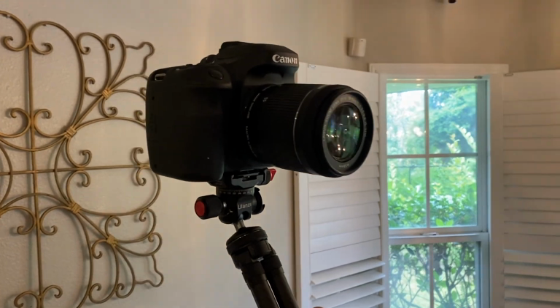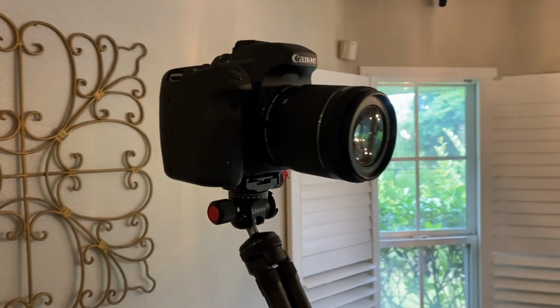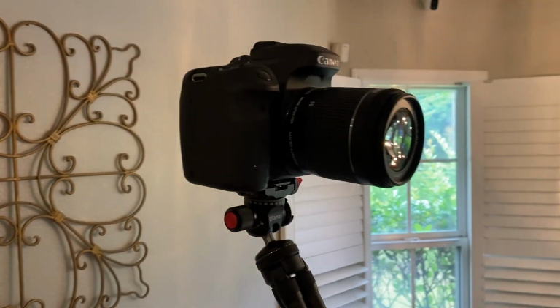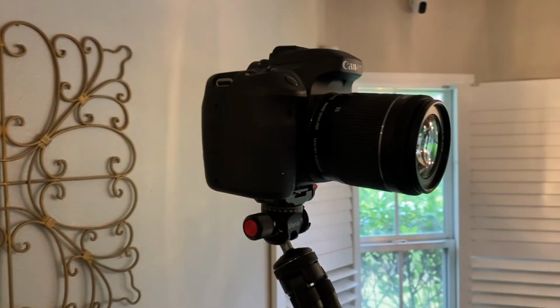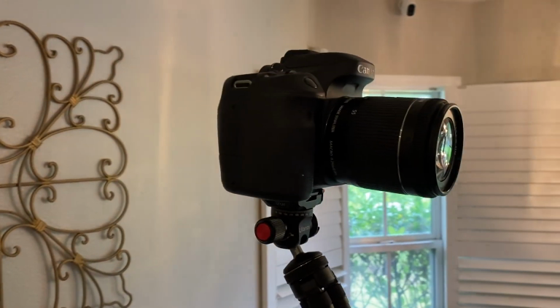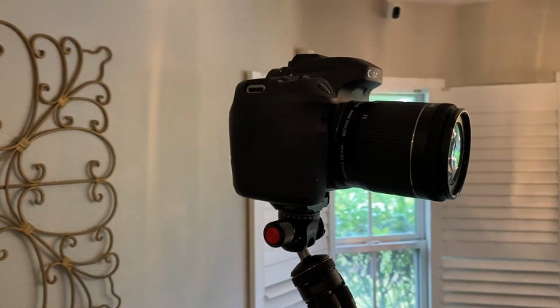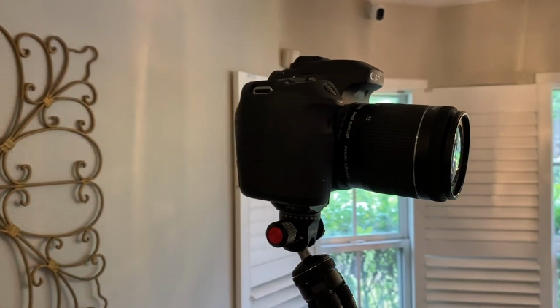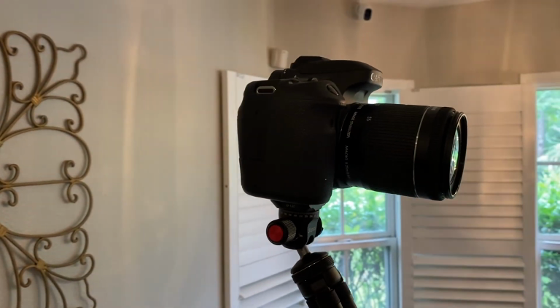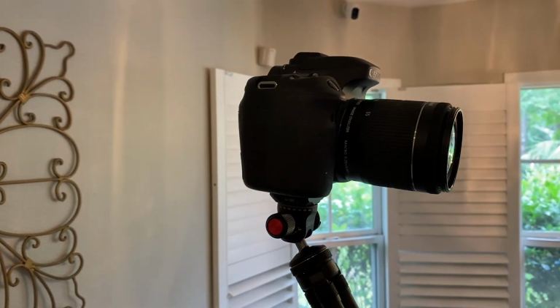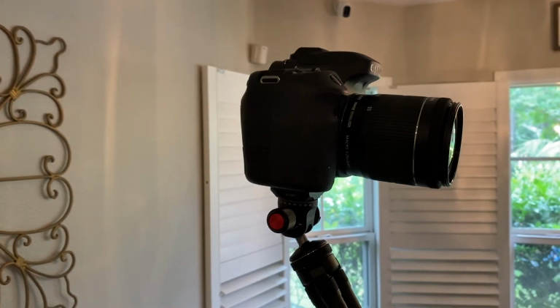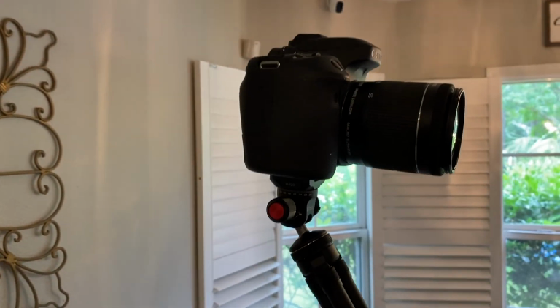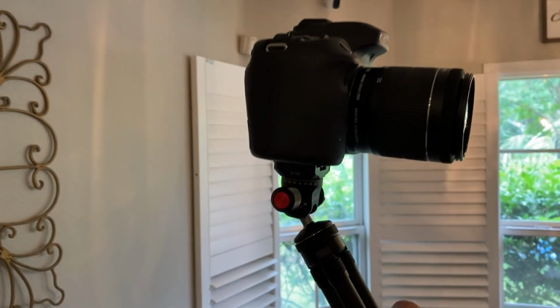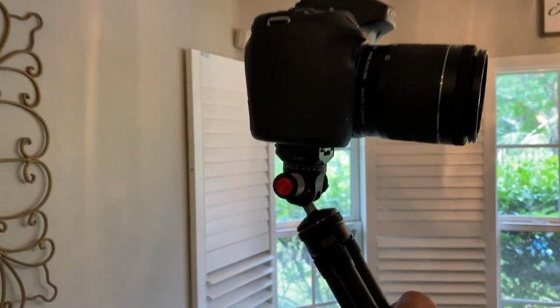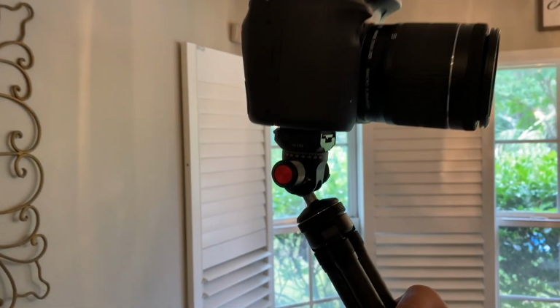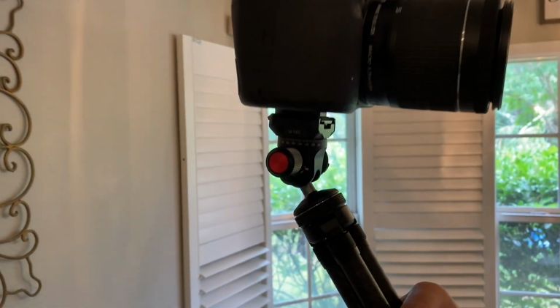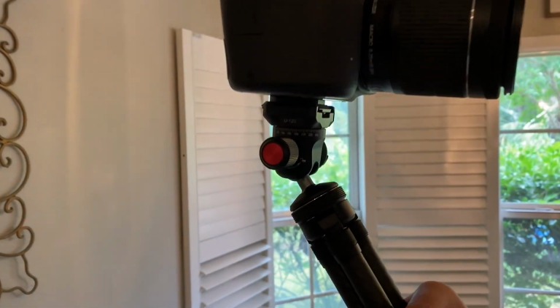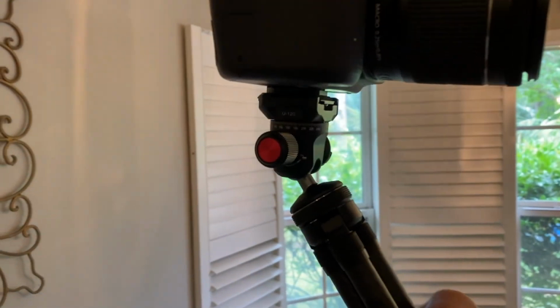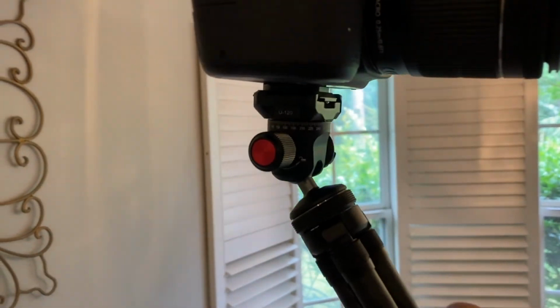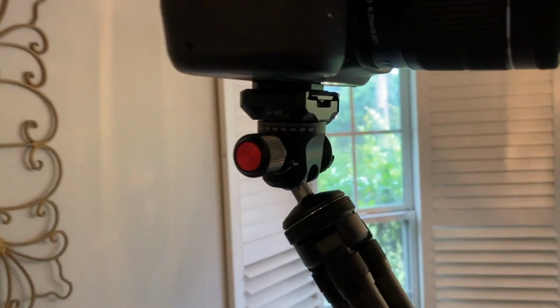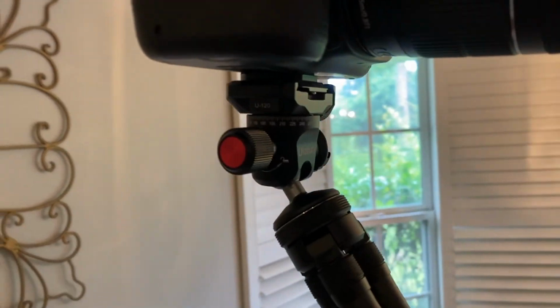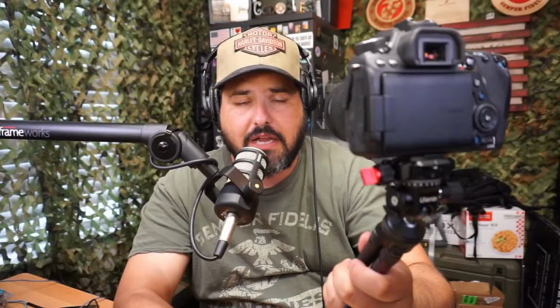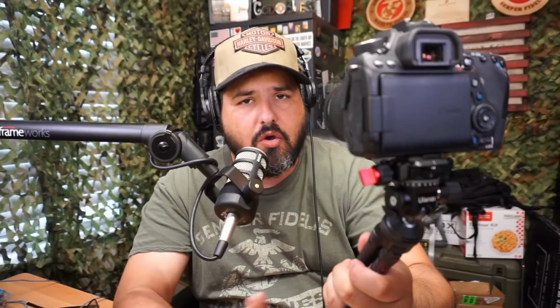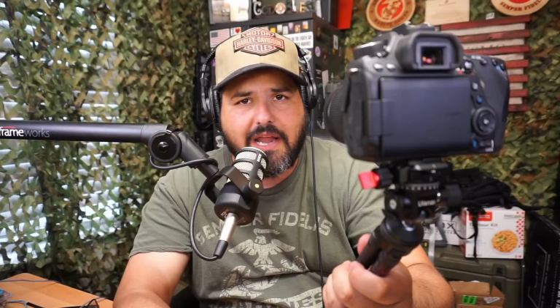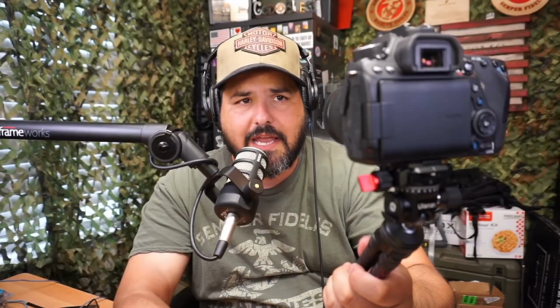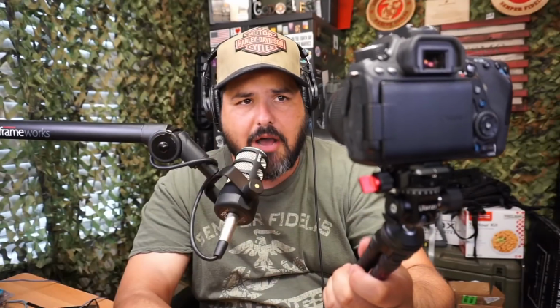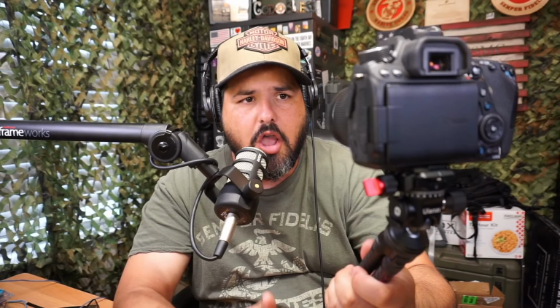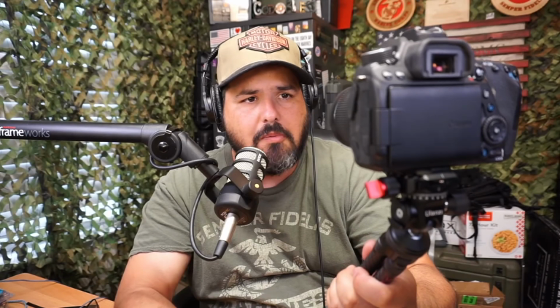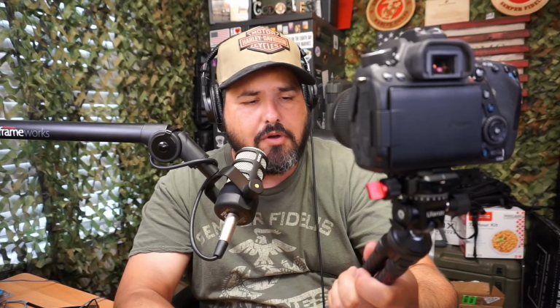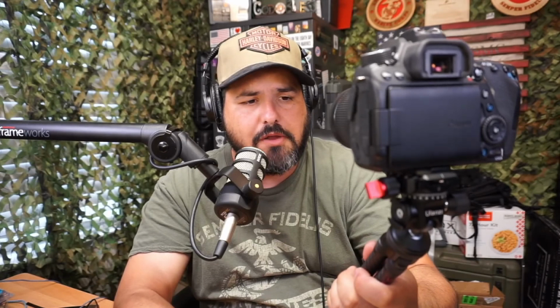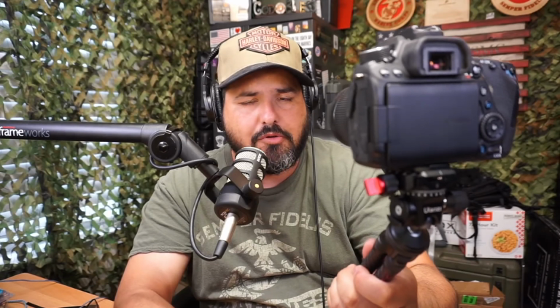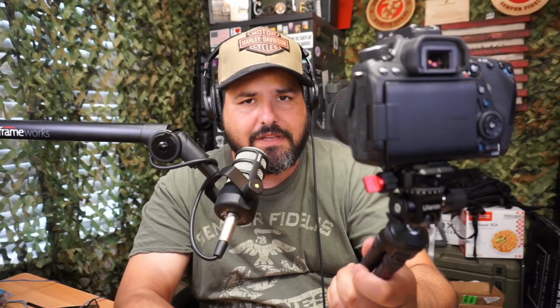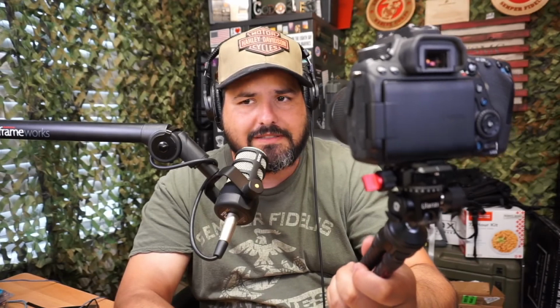Sometimes I do this and just use it to vlog handheld. I actually did a vlog today with my motorcycle and it came out pretty decent.